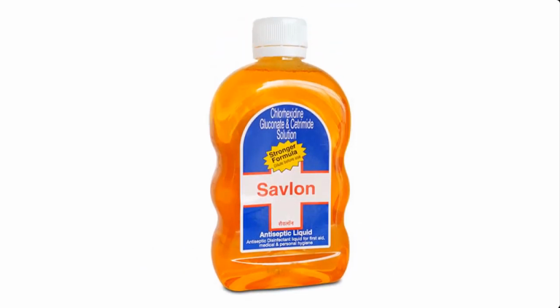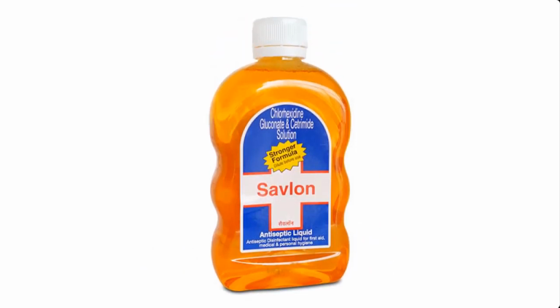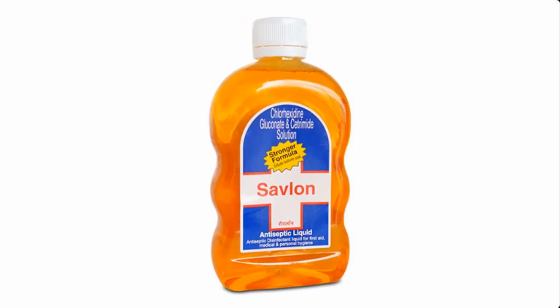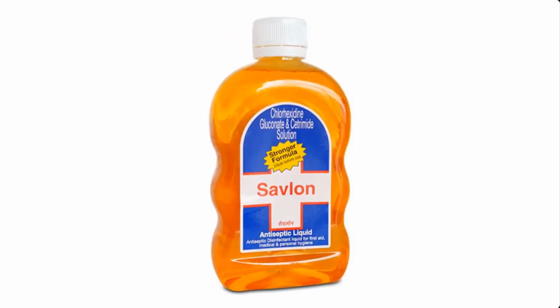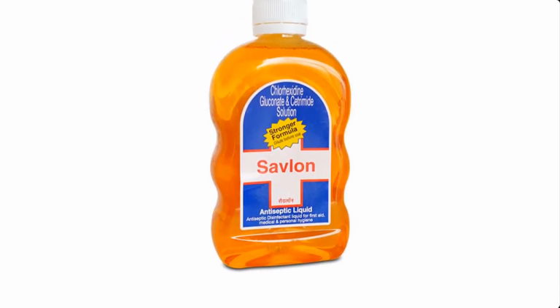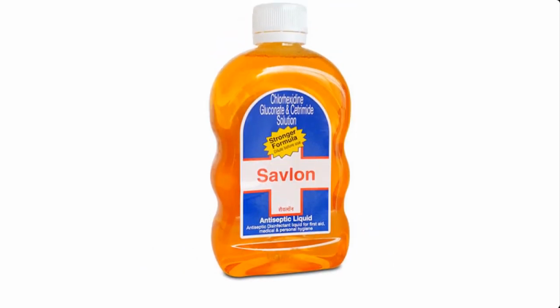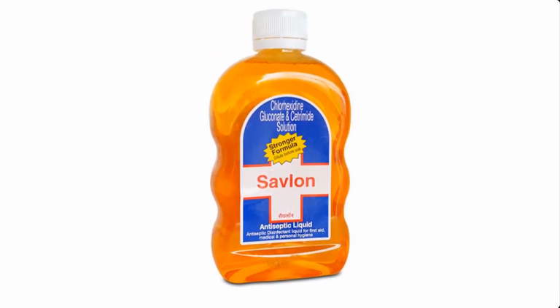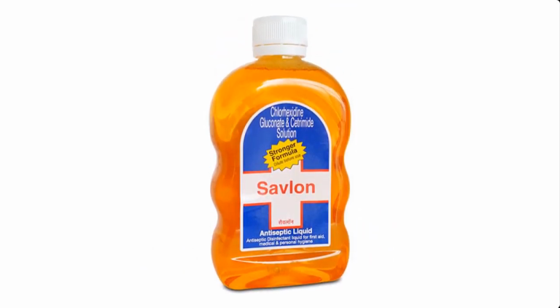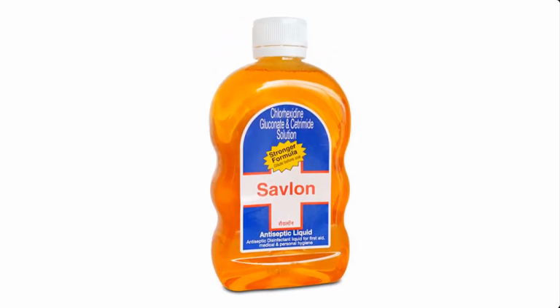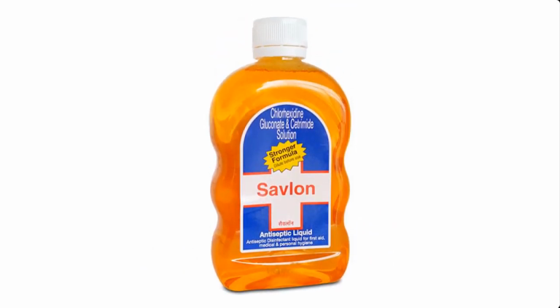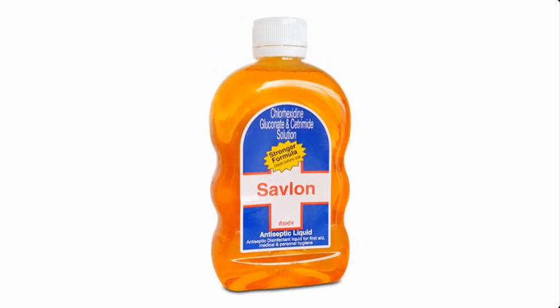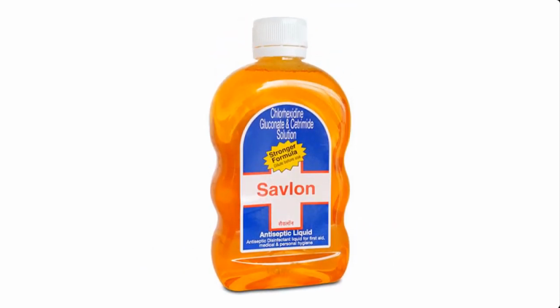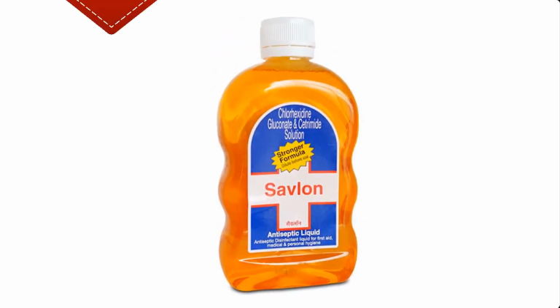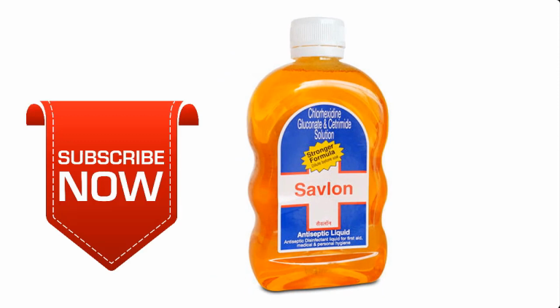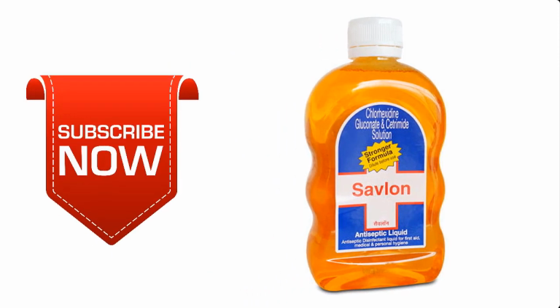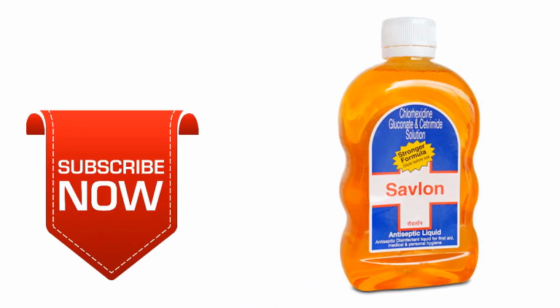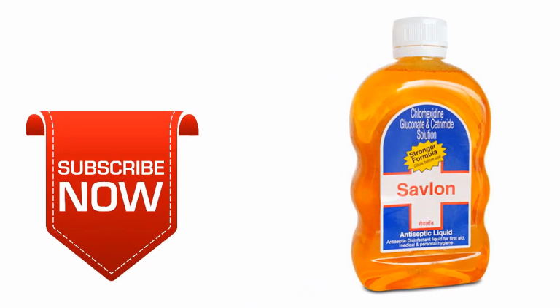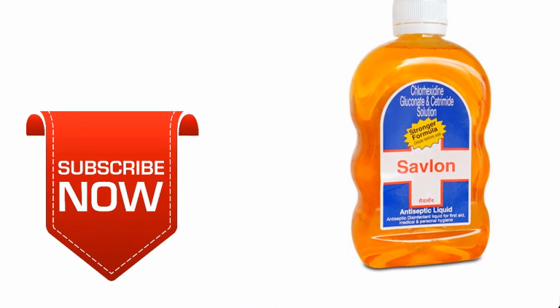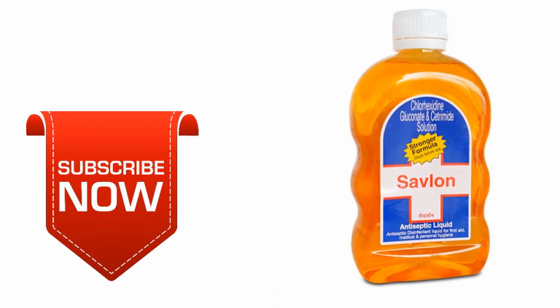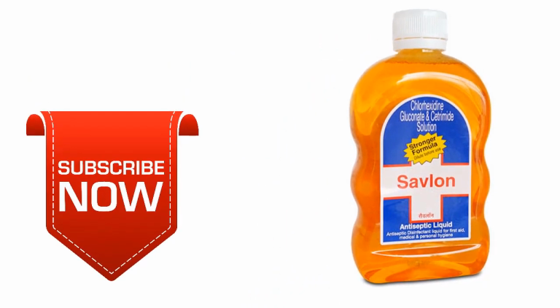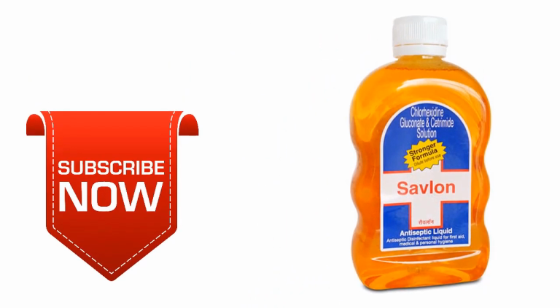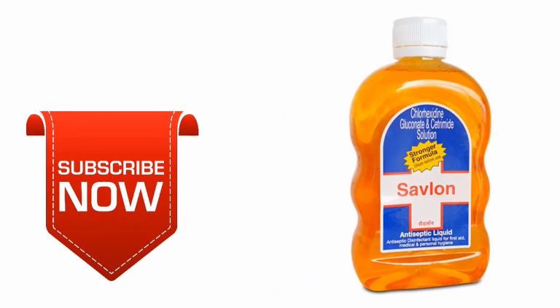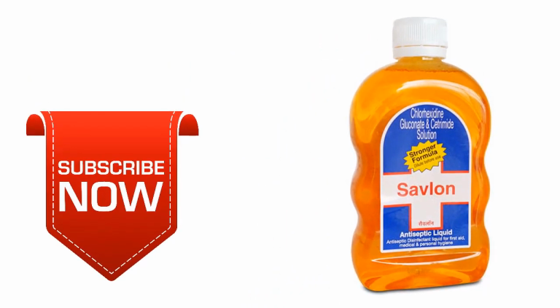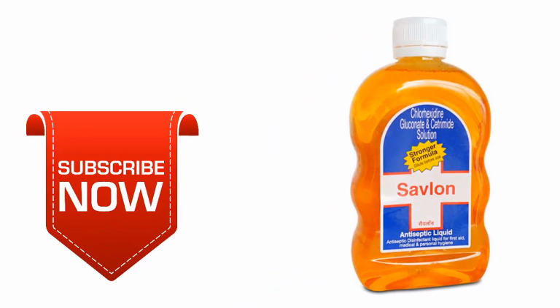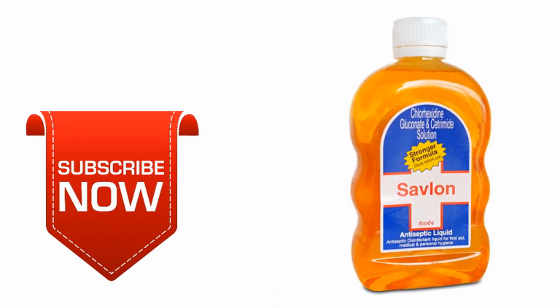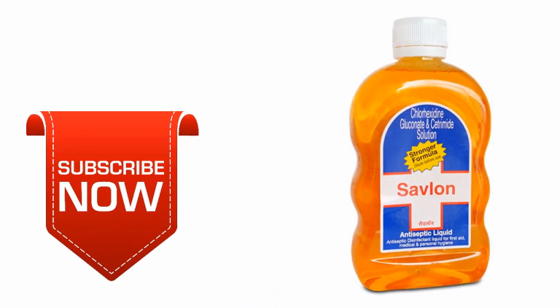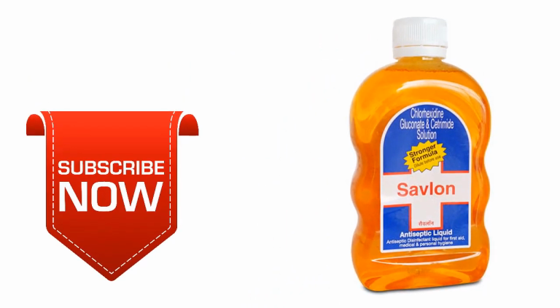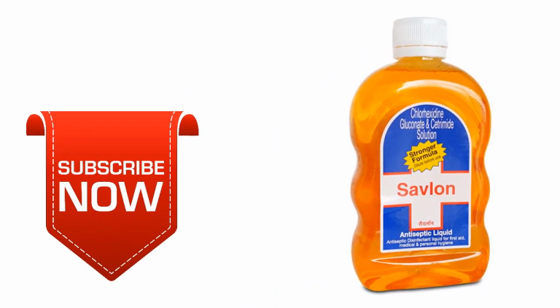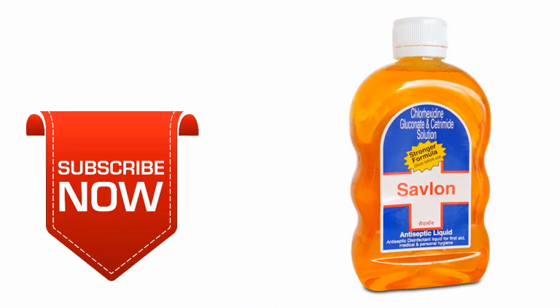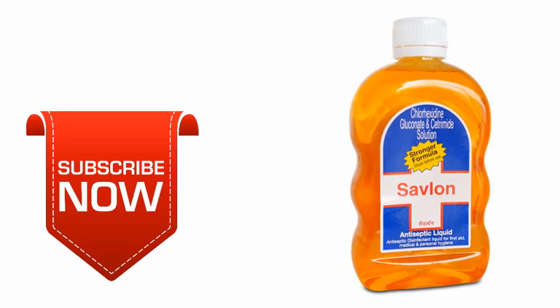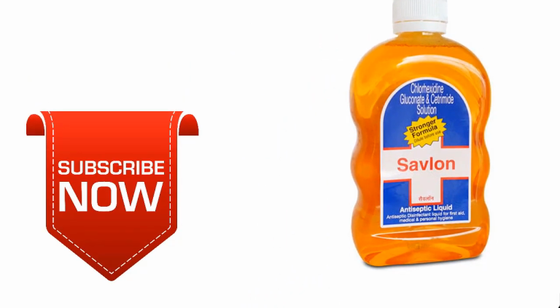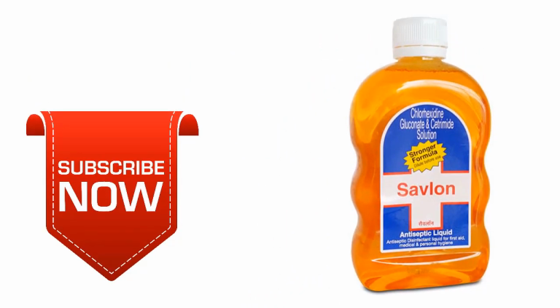If you're new to this channel, you may consider subscribing so that you do not miss any of our videos each time we upload them.